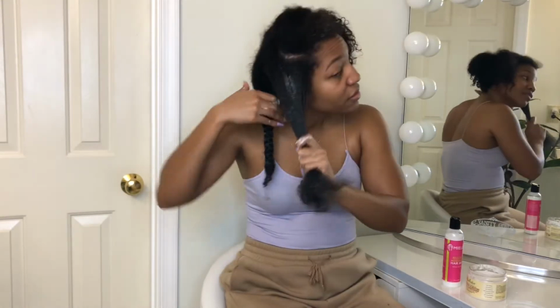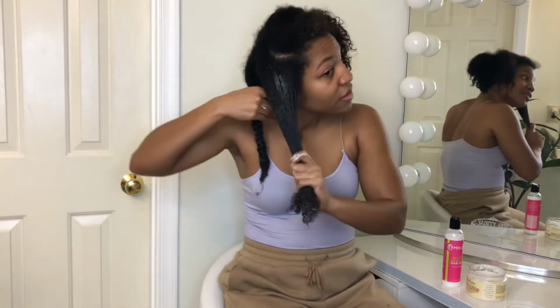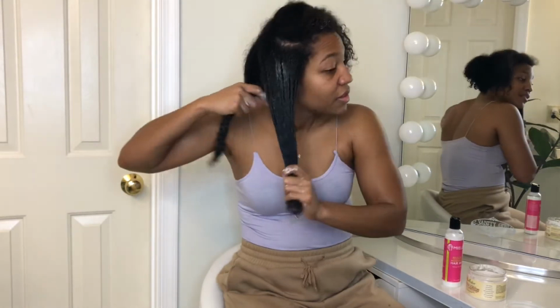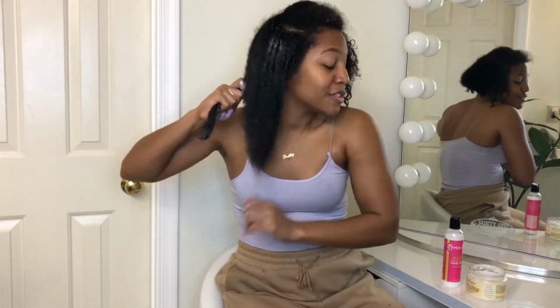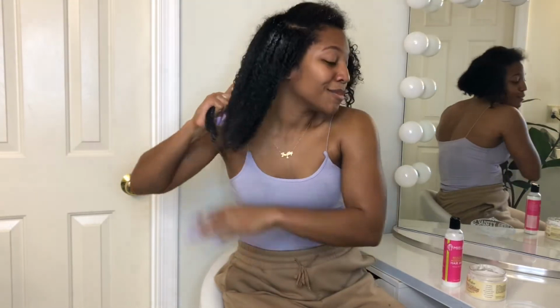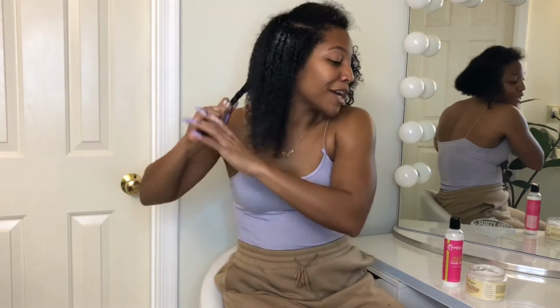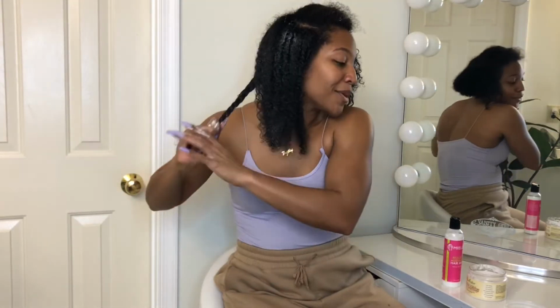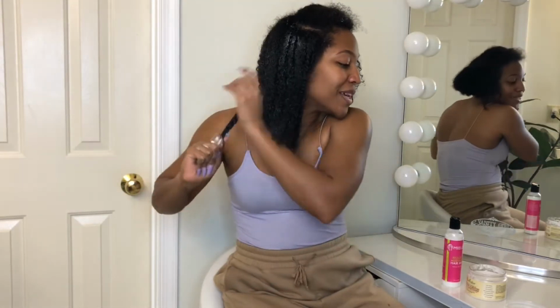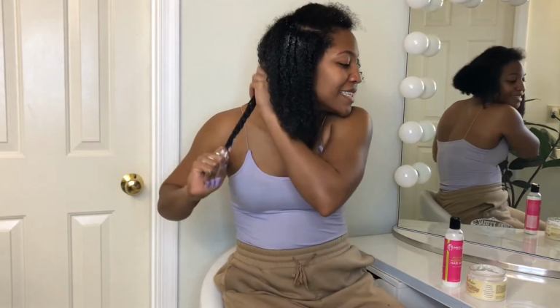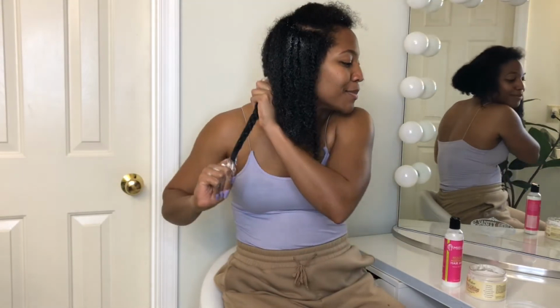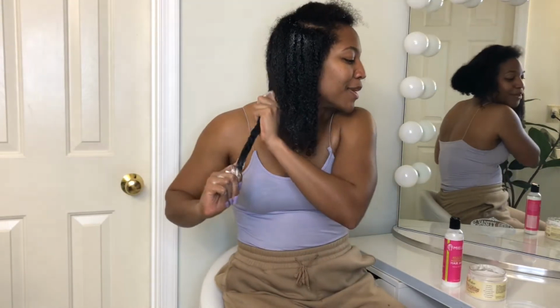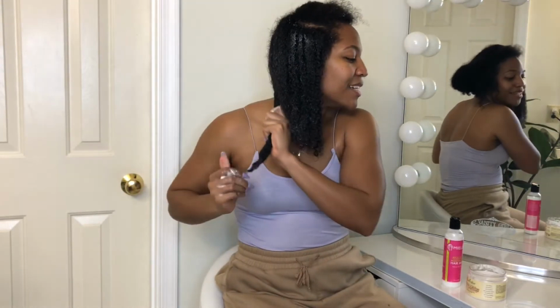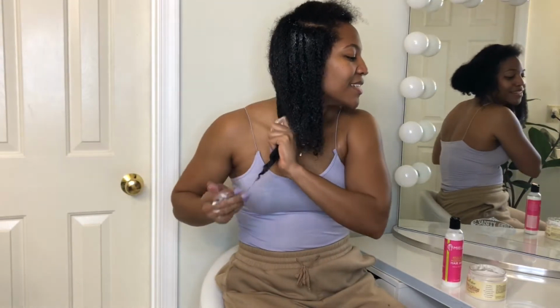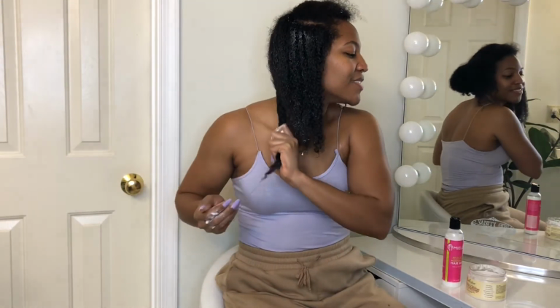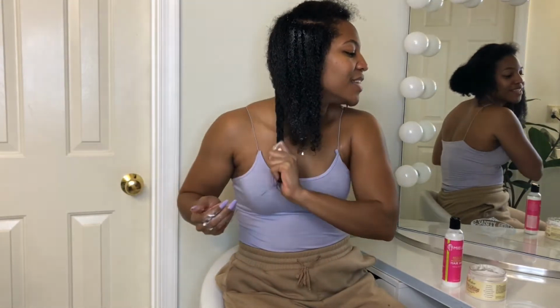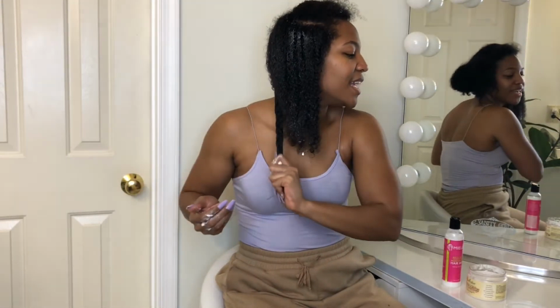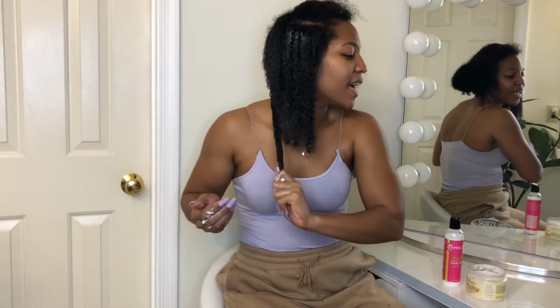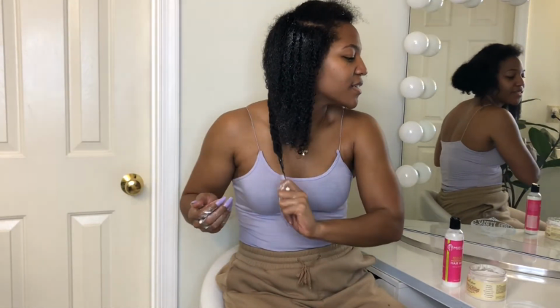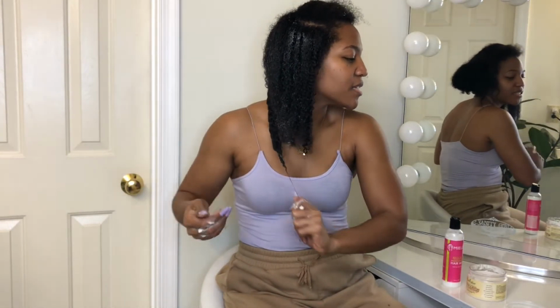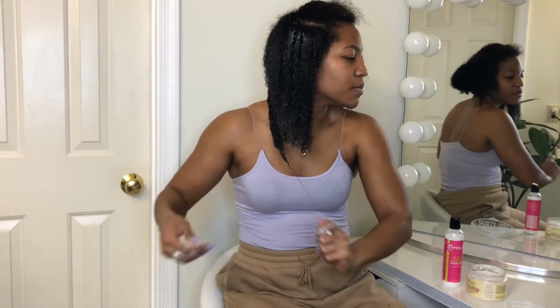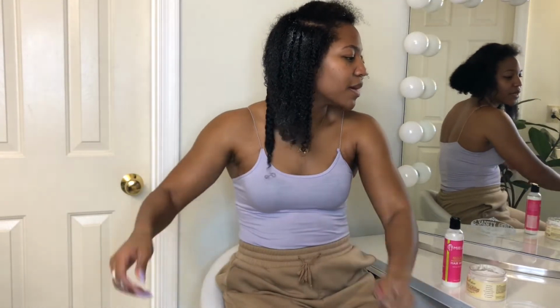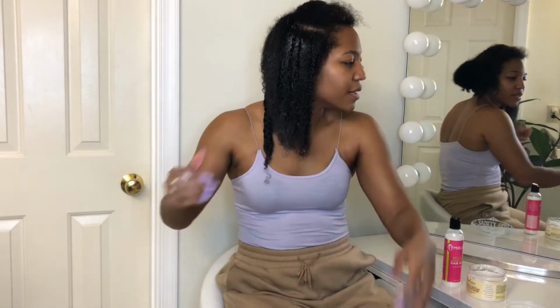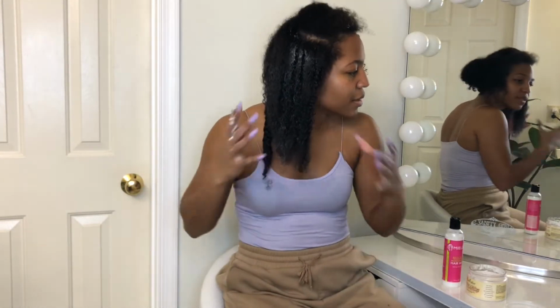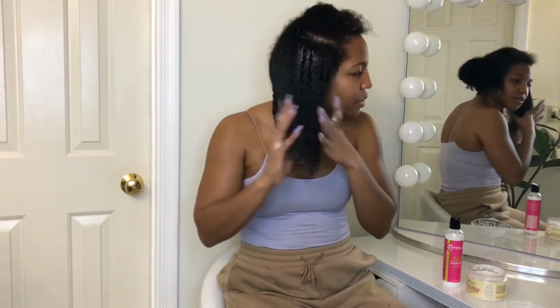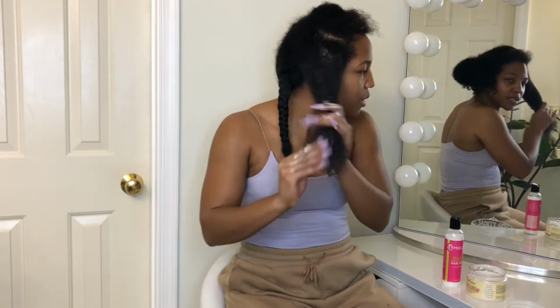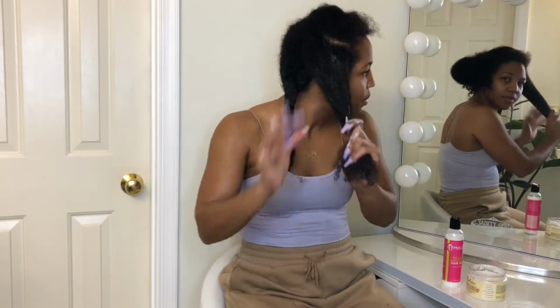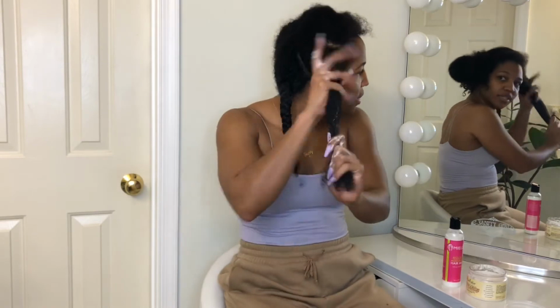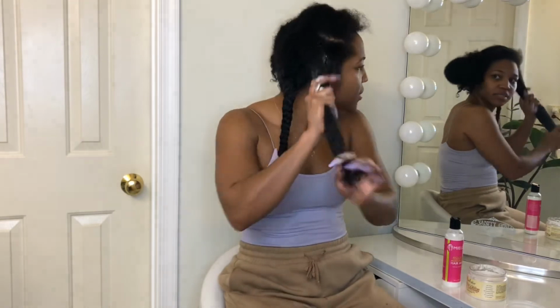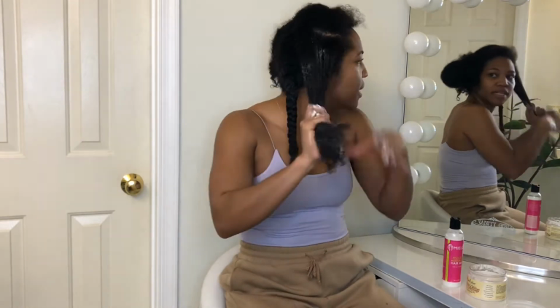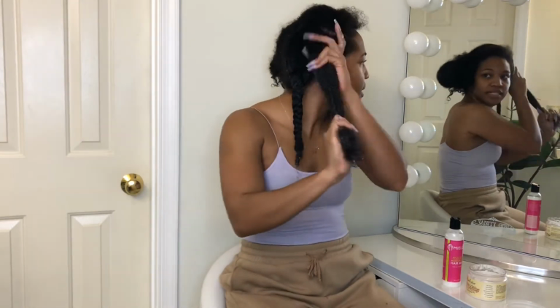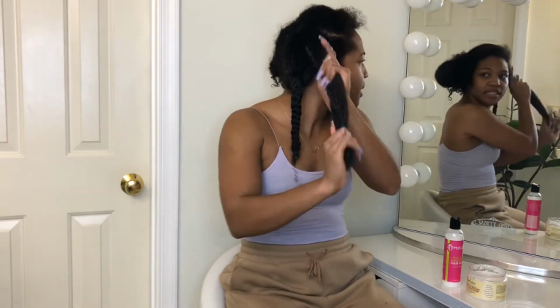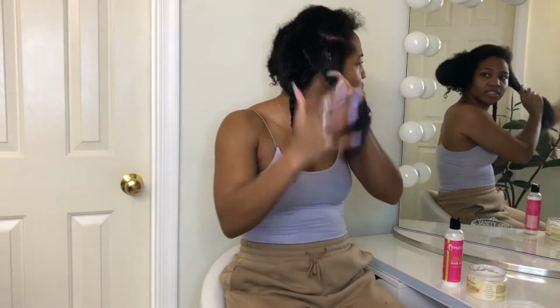I'm not going to waste the product — any excess product I'm just going to put into my next section.